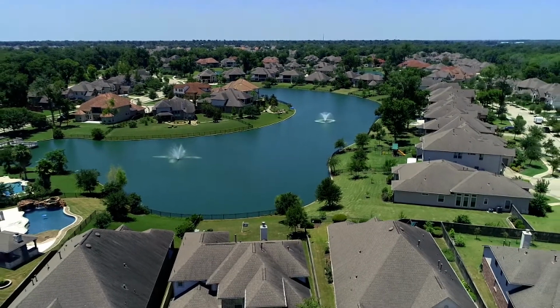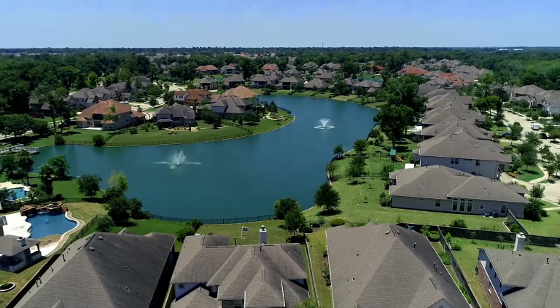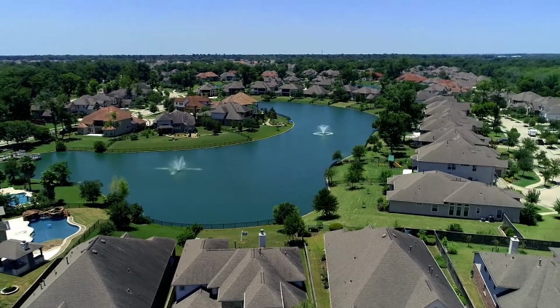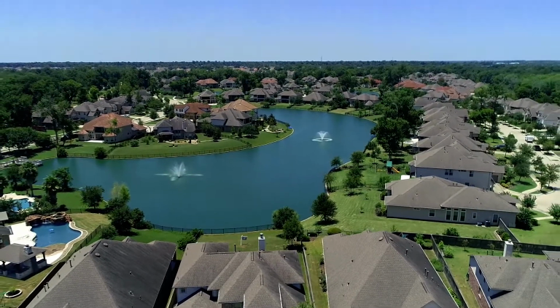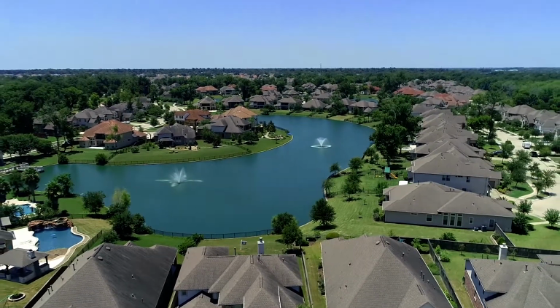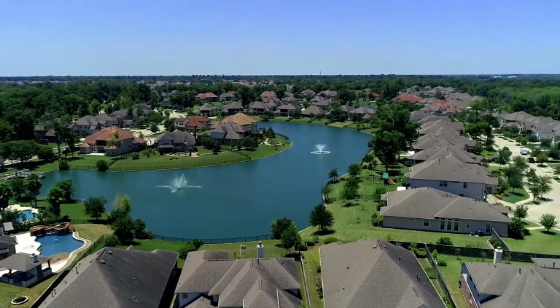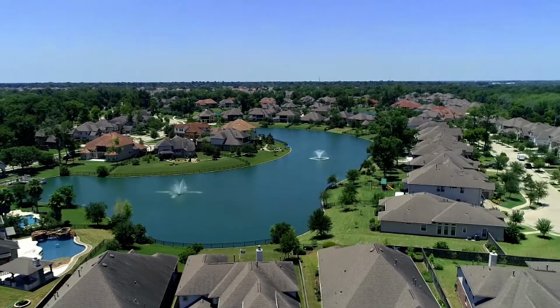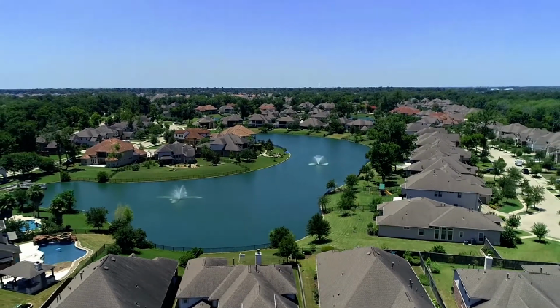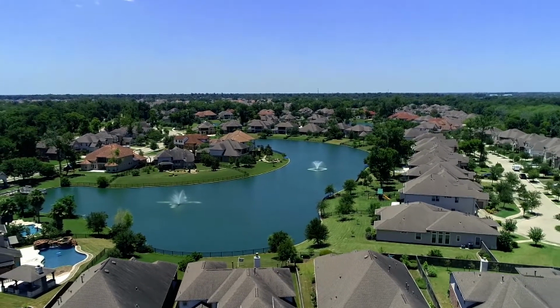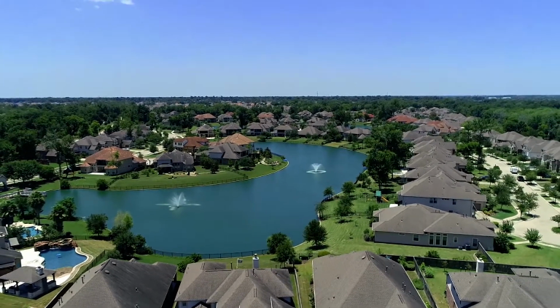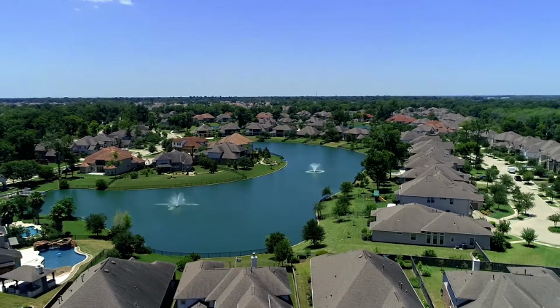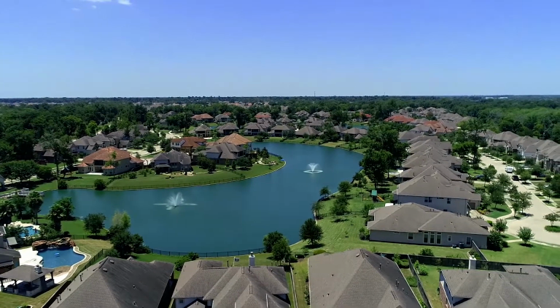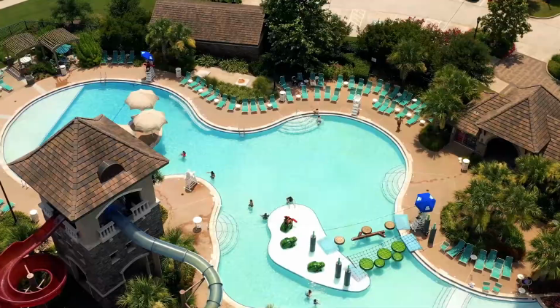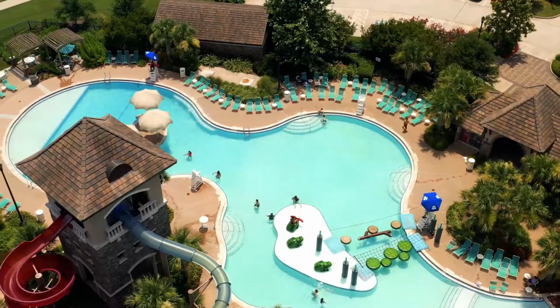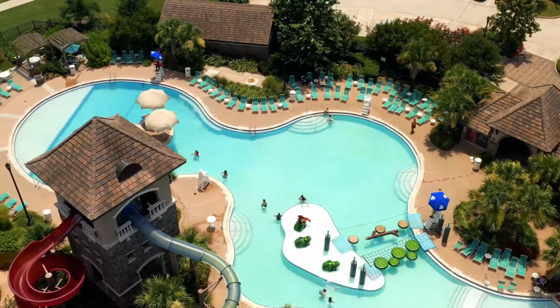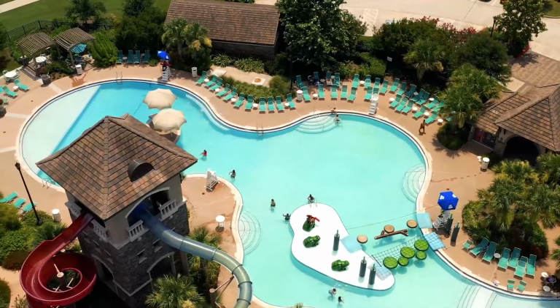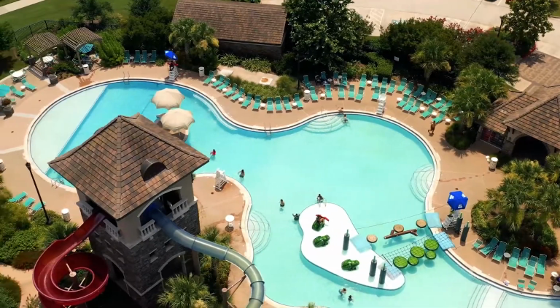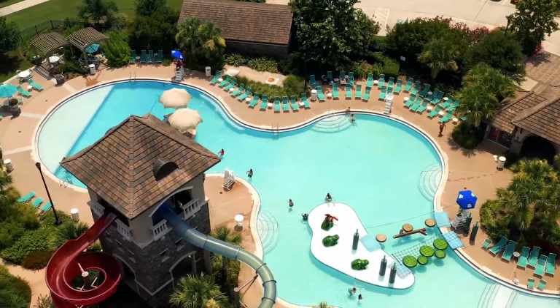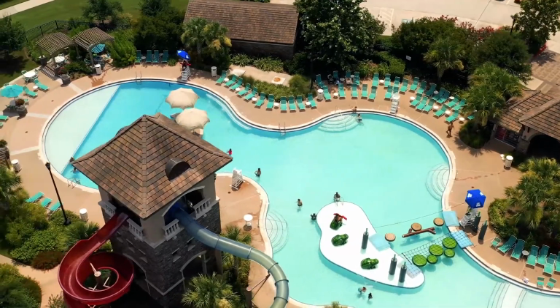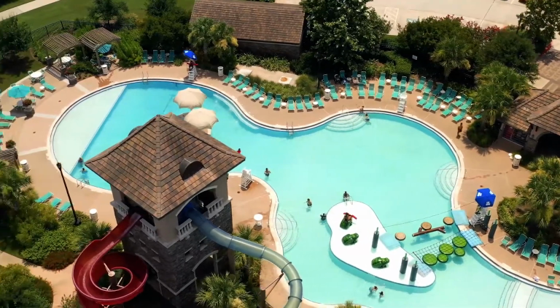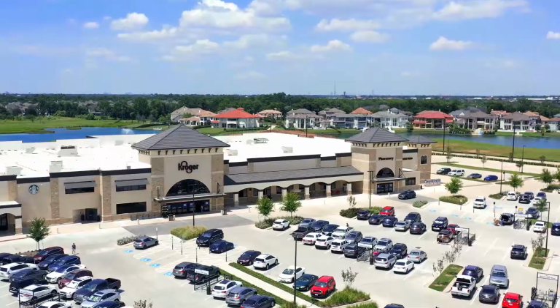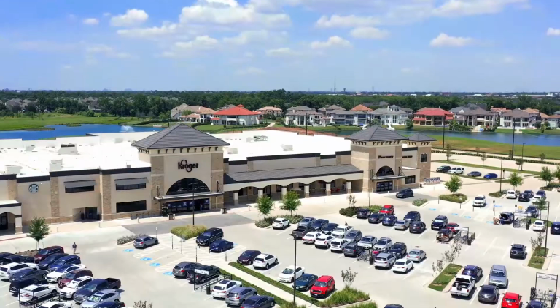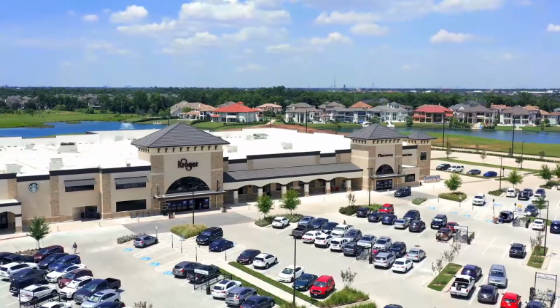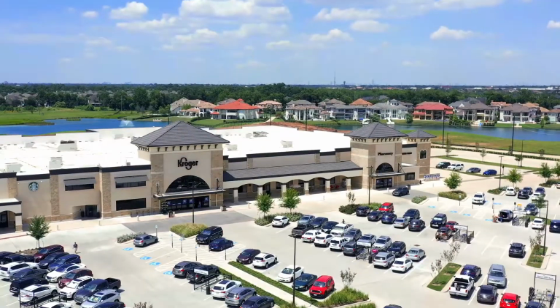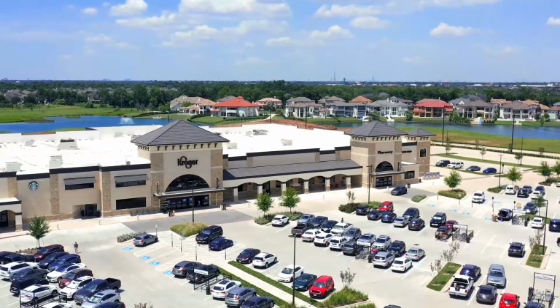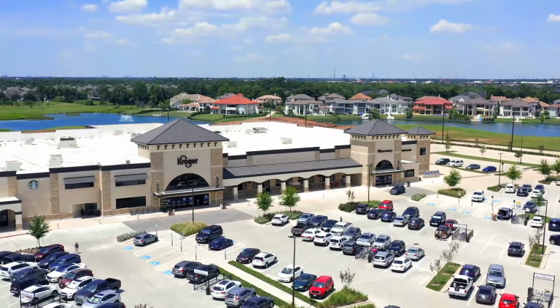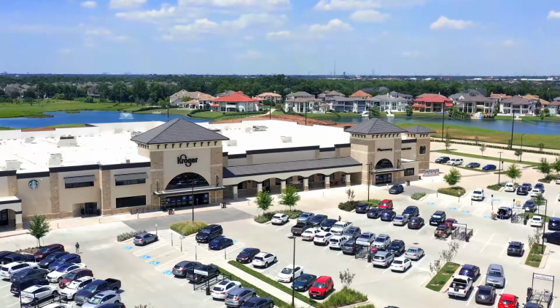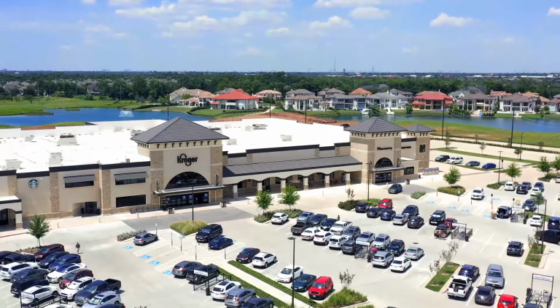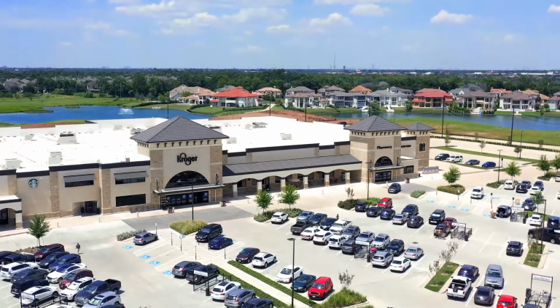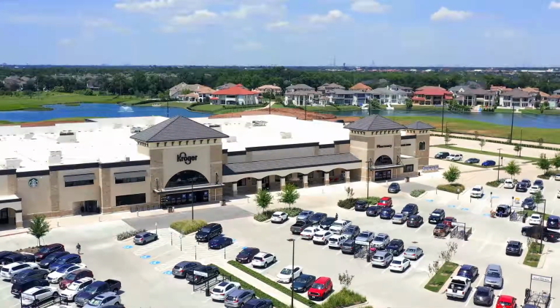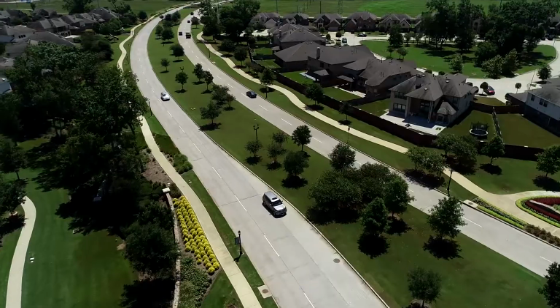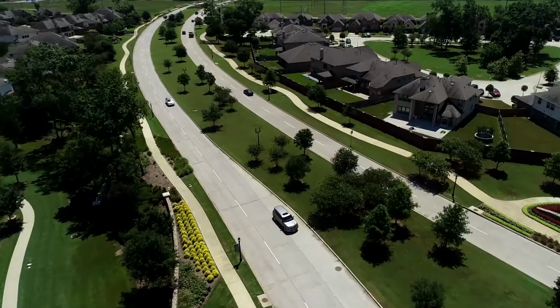Avalon at Riverstone has a ton of amenities including resort-style pools, miles of walking trails, and the club at Riverstone.